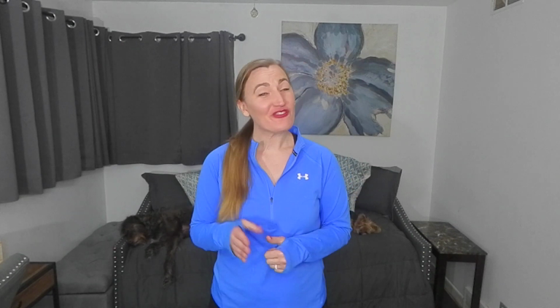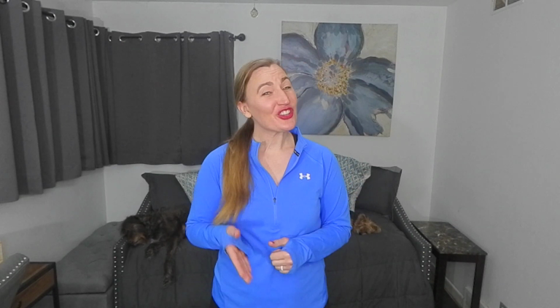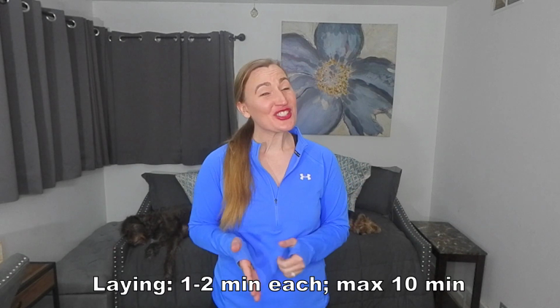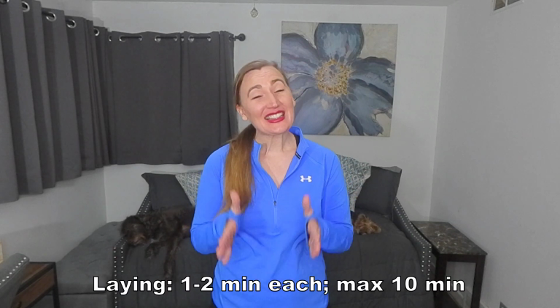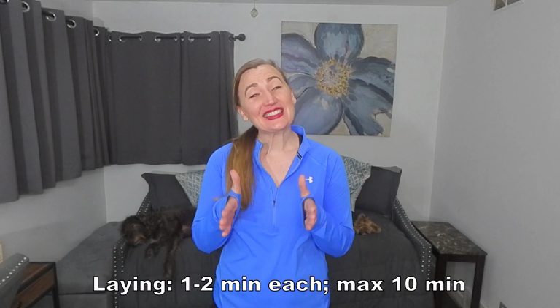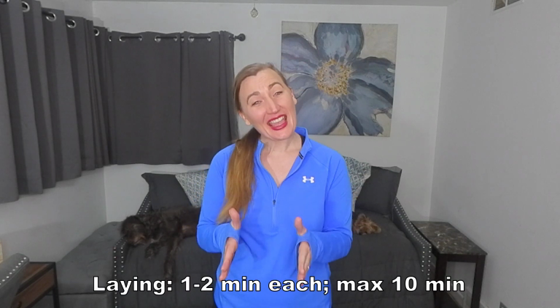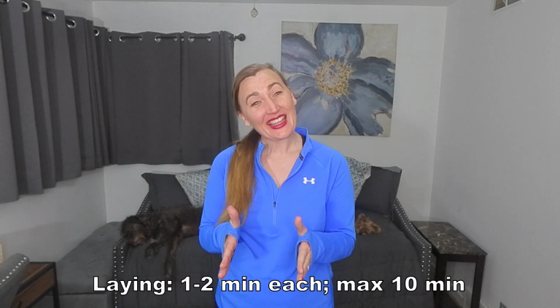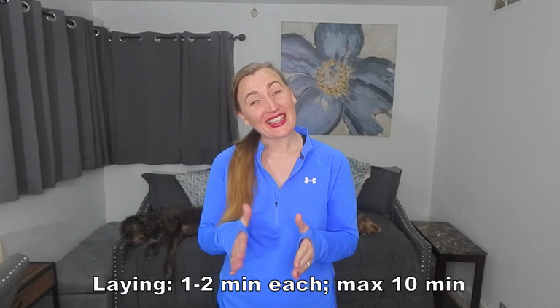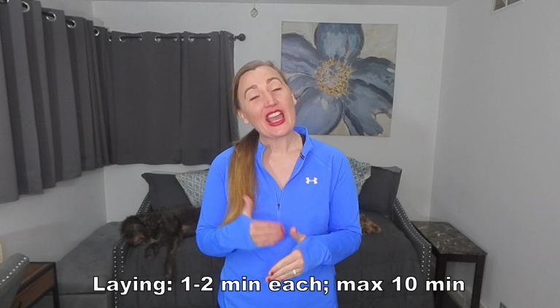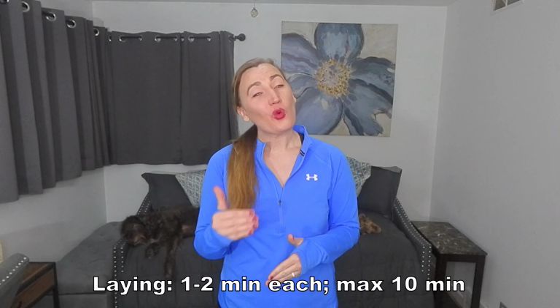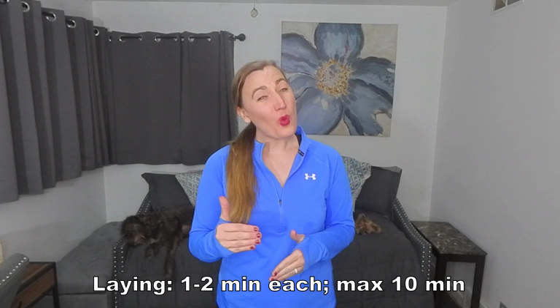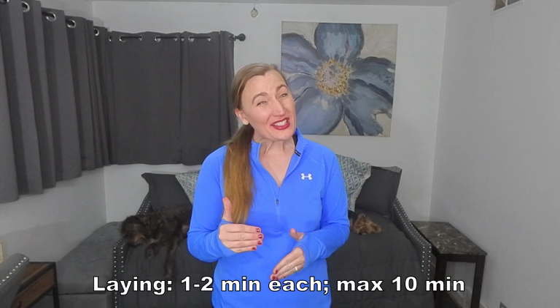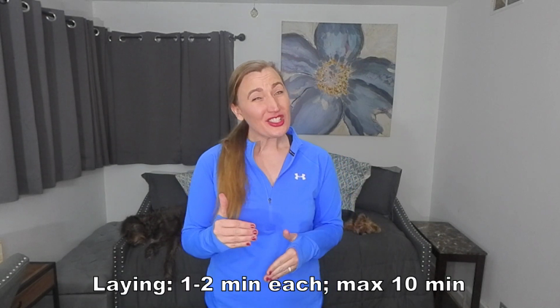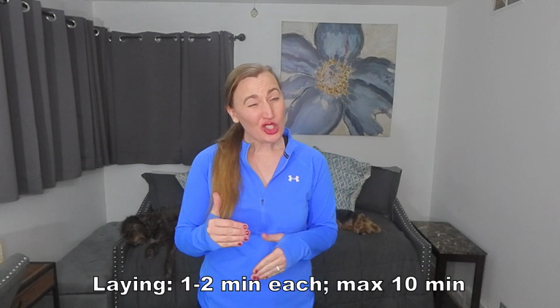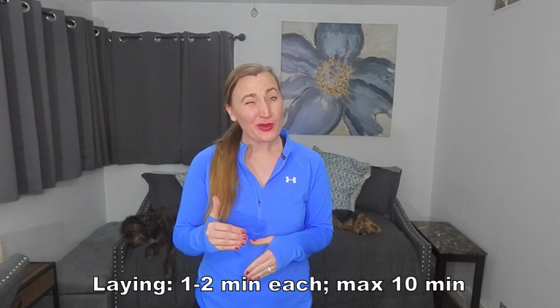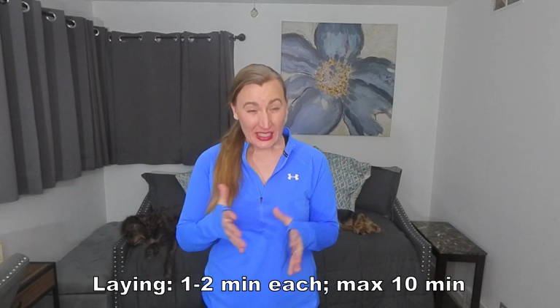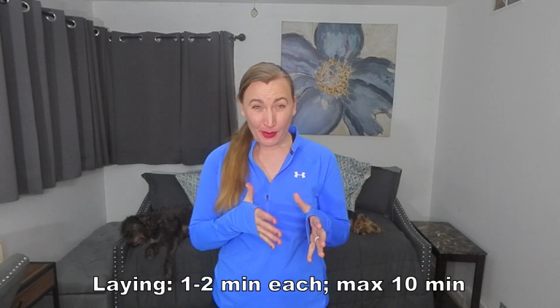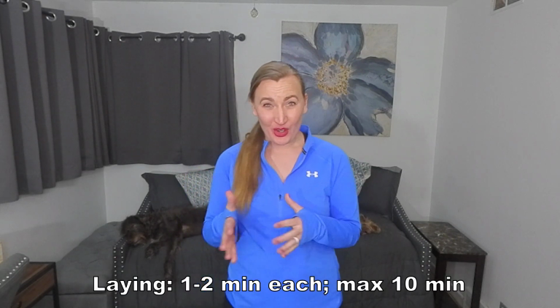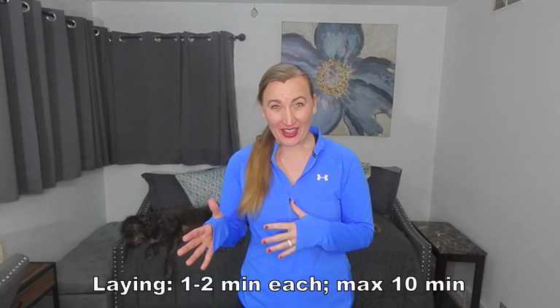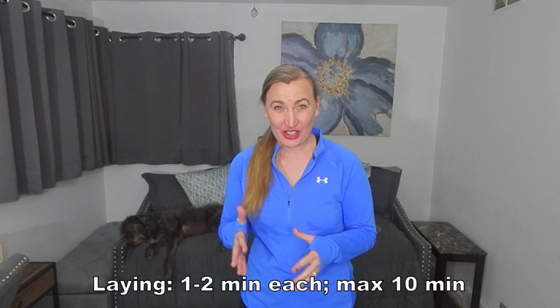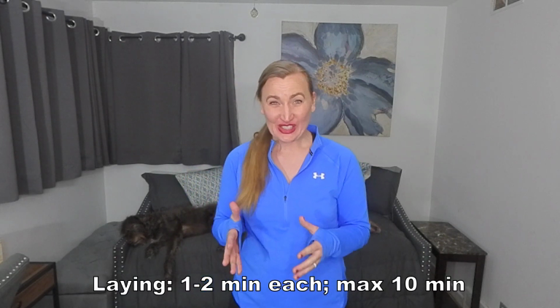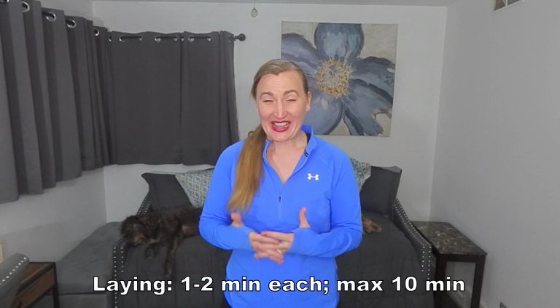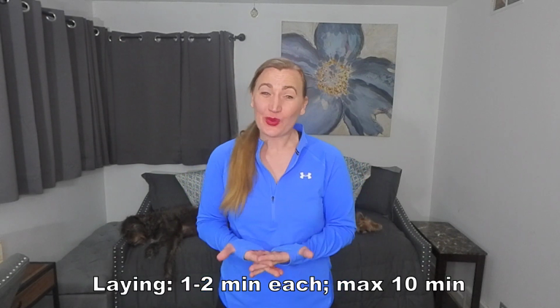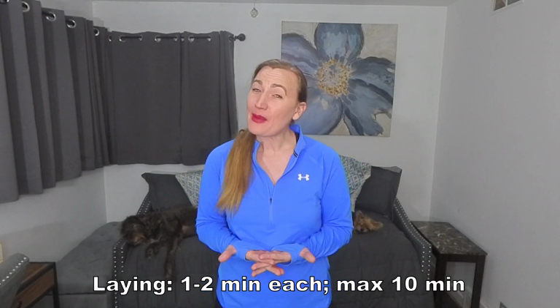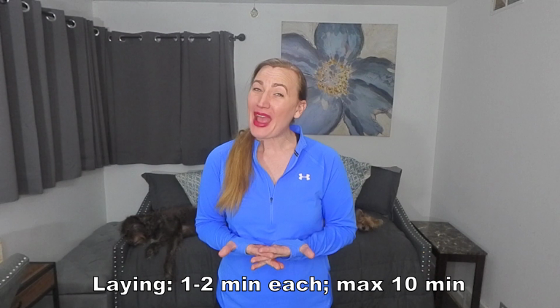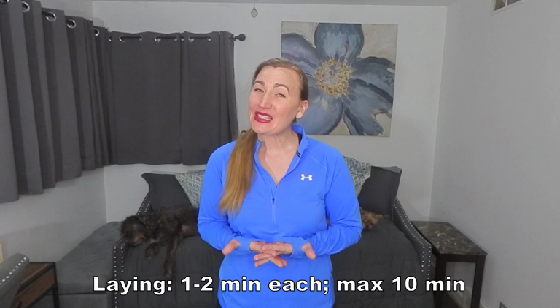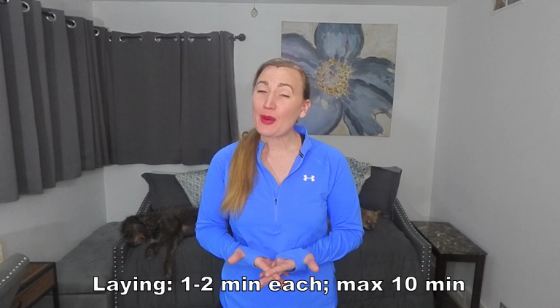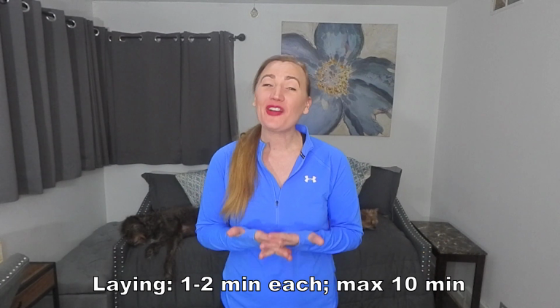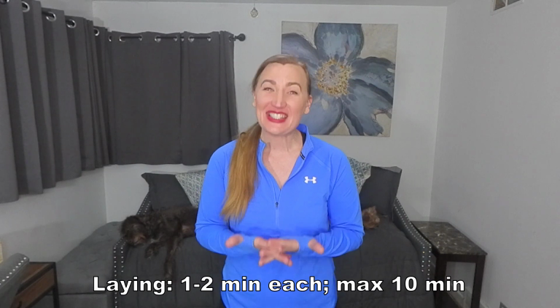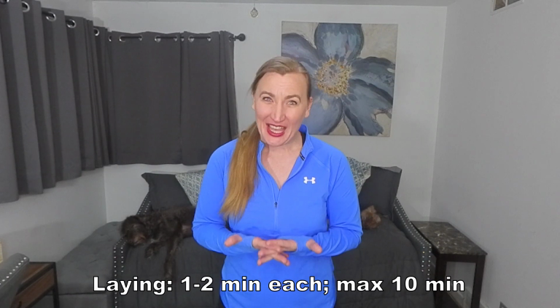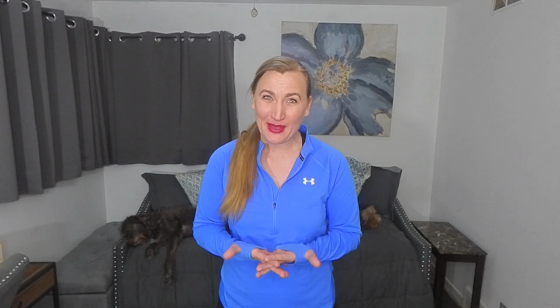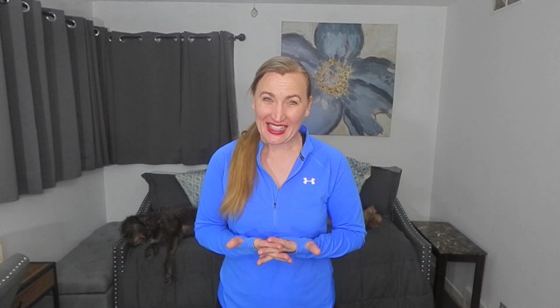First, laying. One to two minutes per exercise with a maximum of 10 minutes.